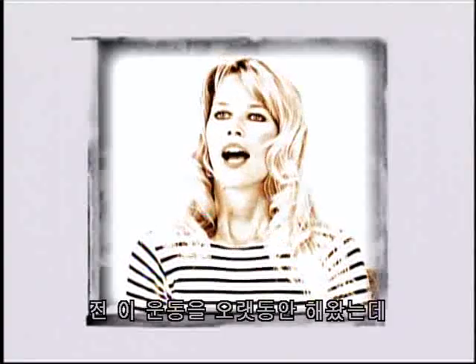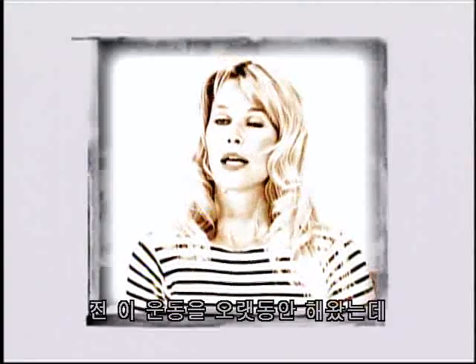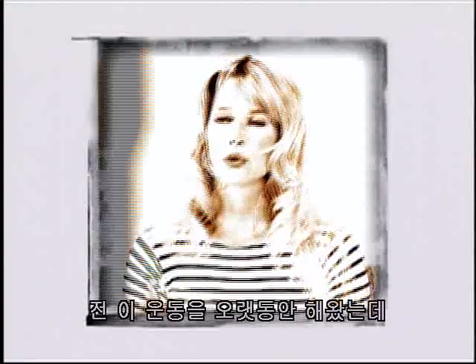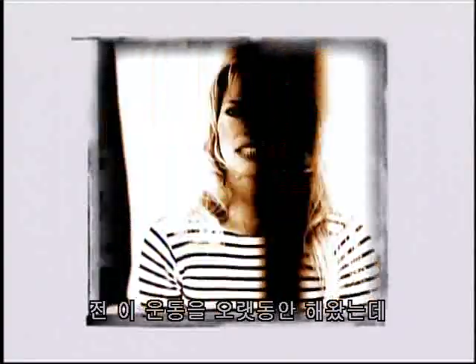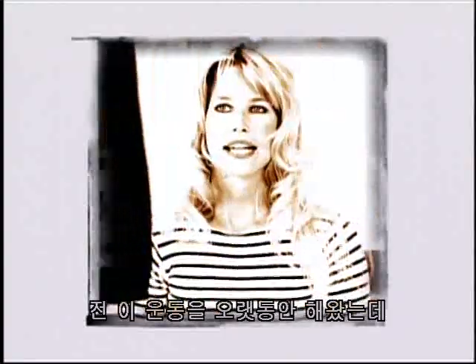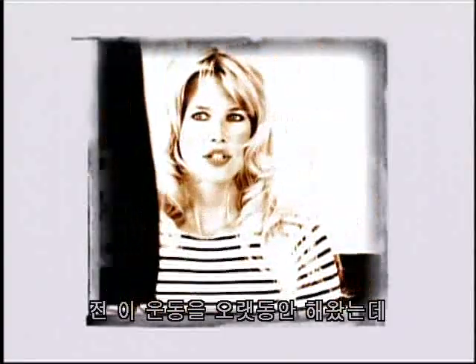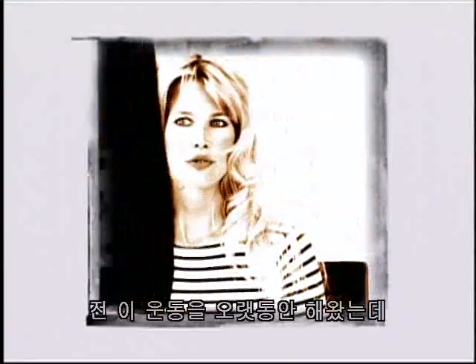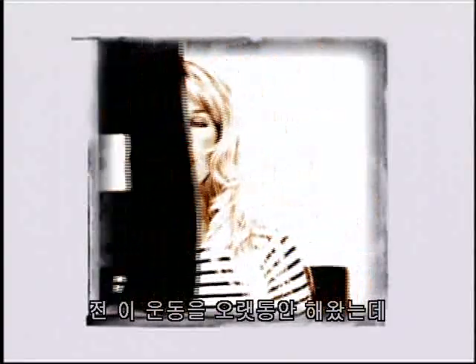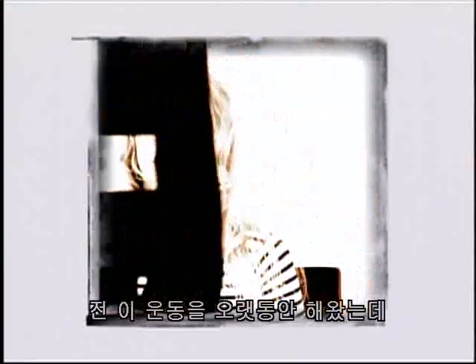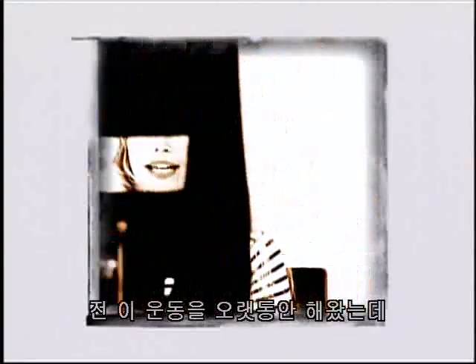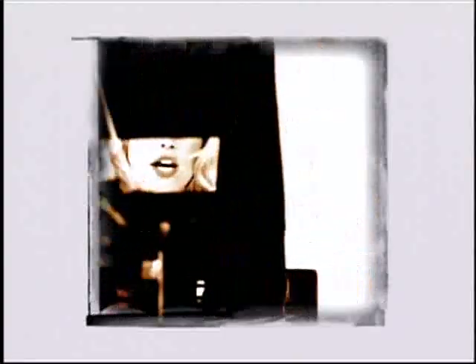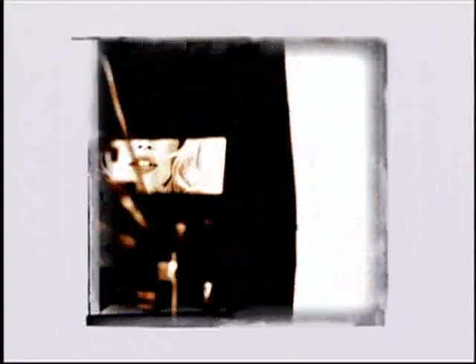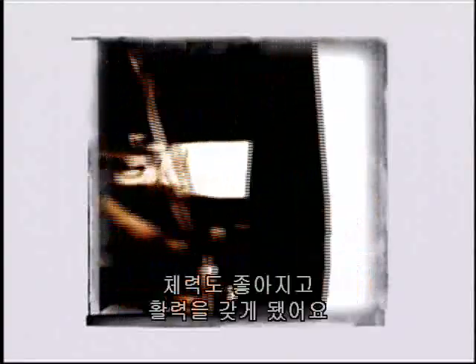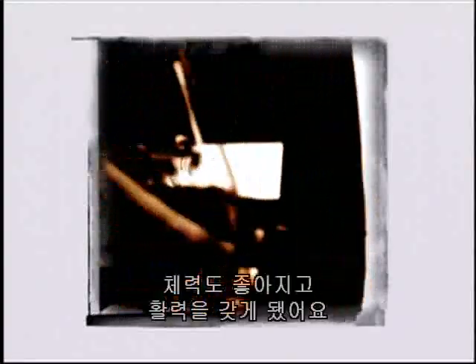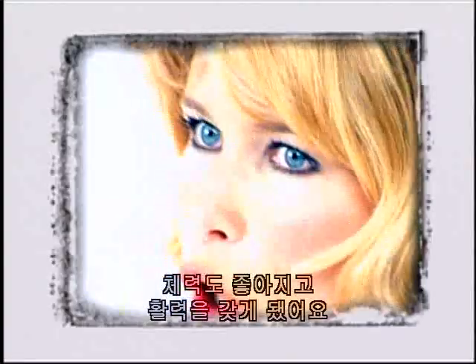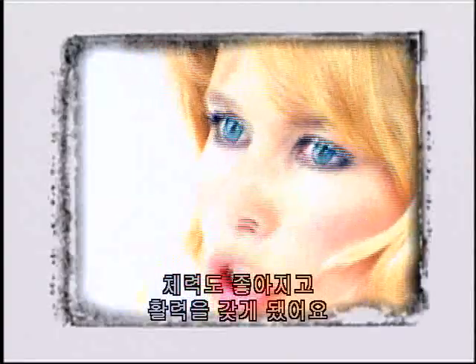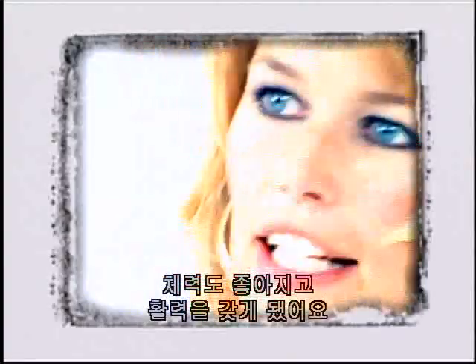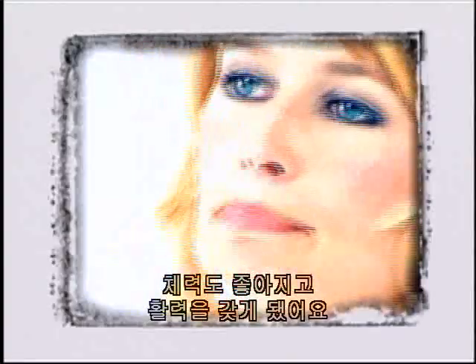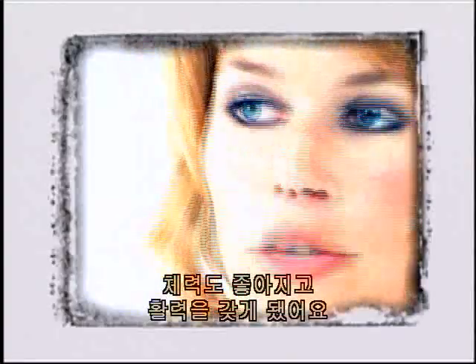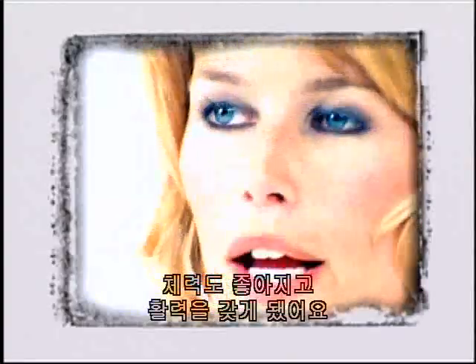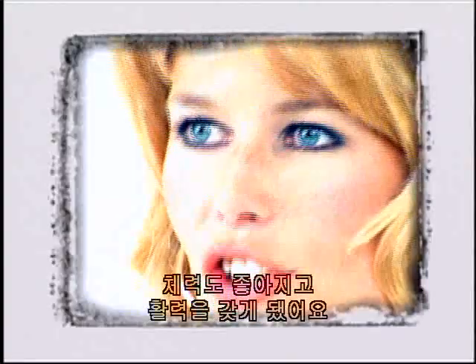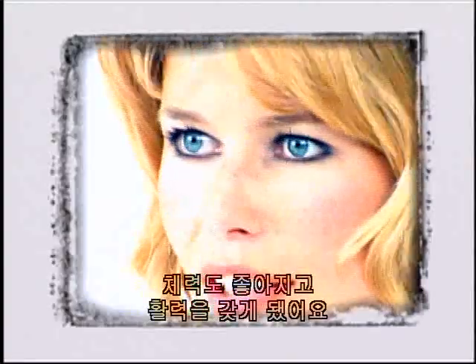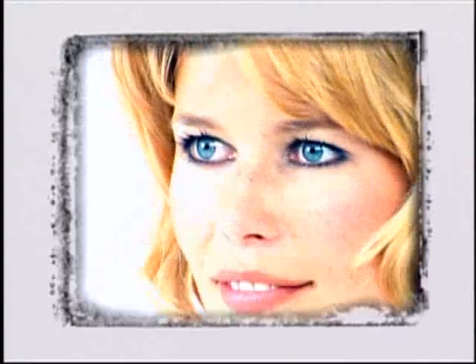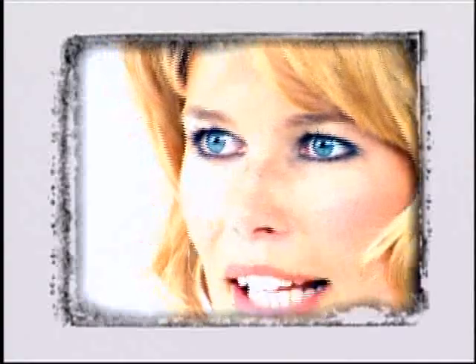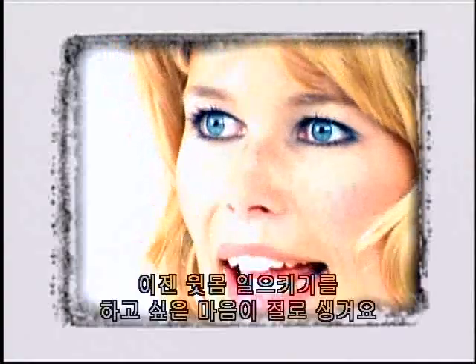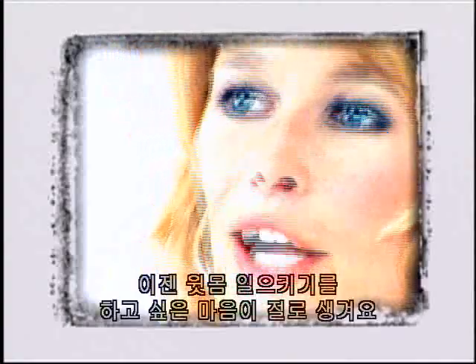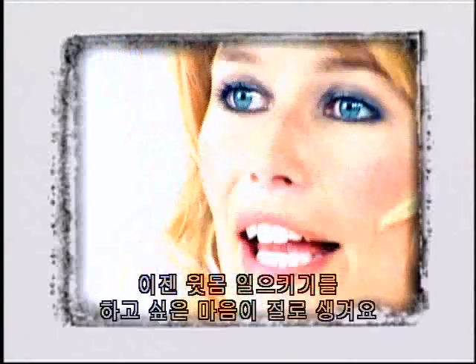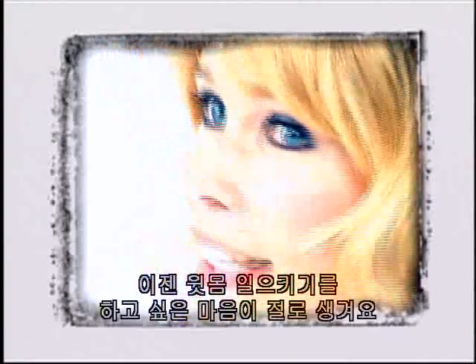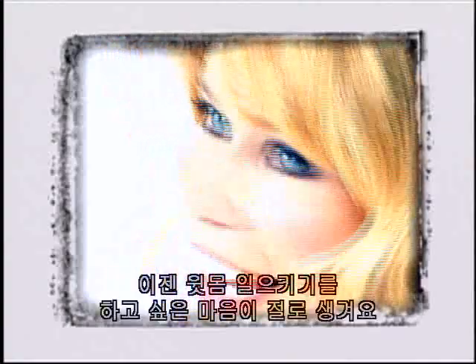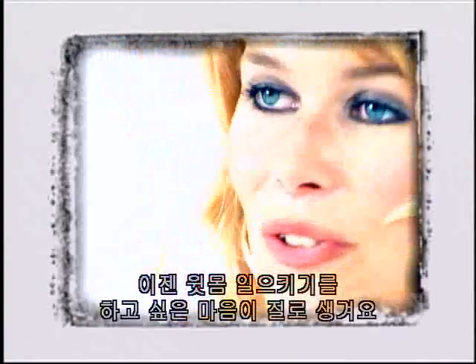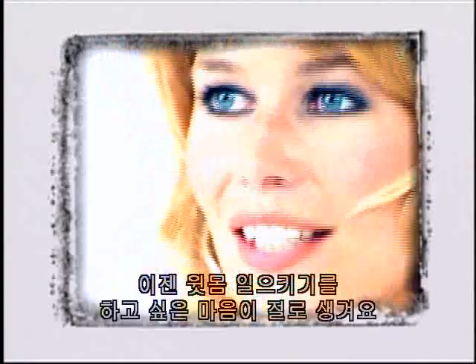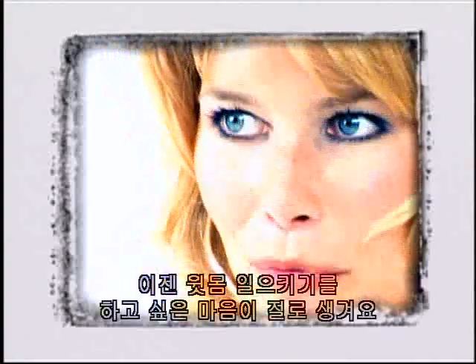I've been doing these exercises for a long time now. I'm stronger and have much more energy. And now I actually like to do sit-ups.